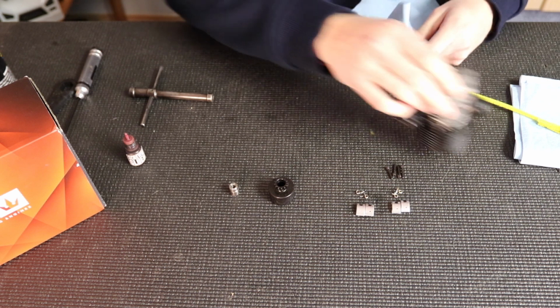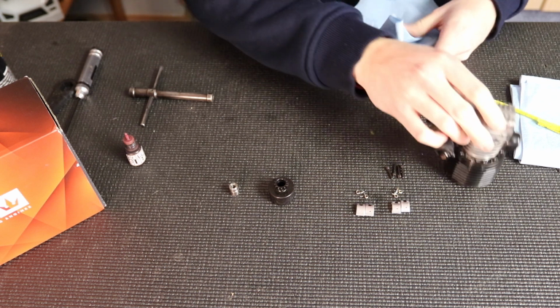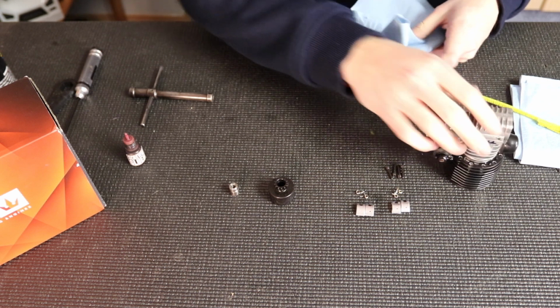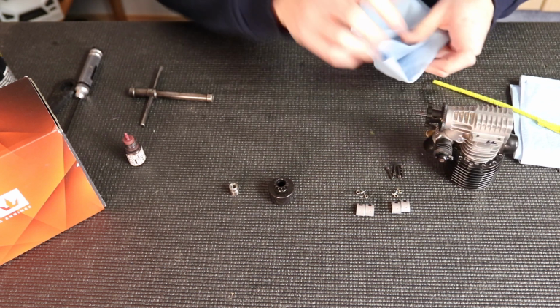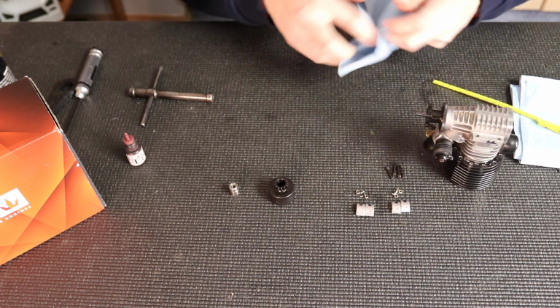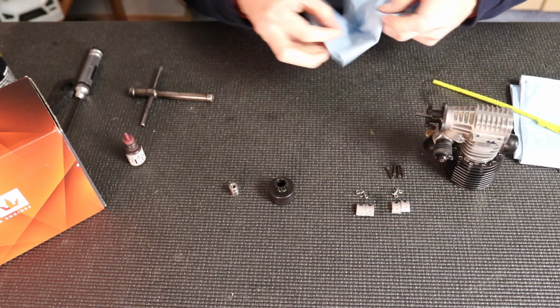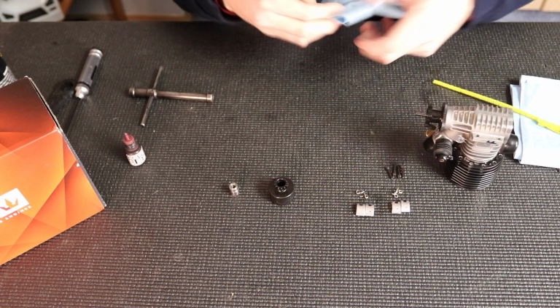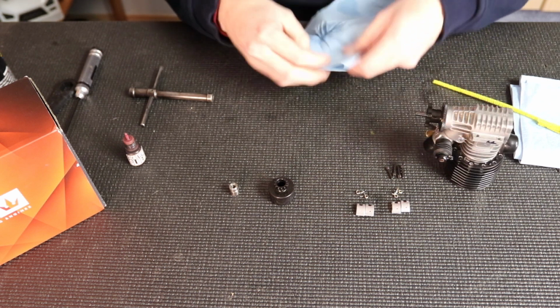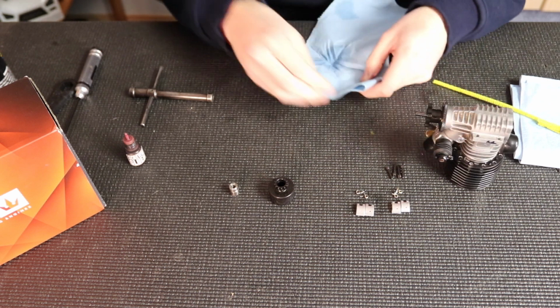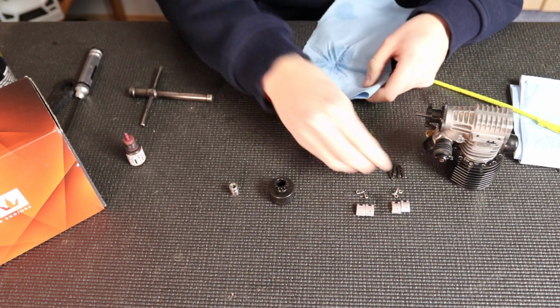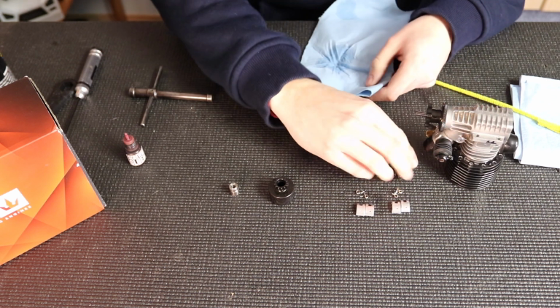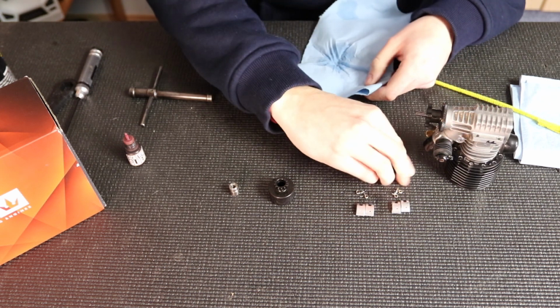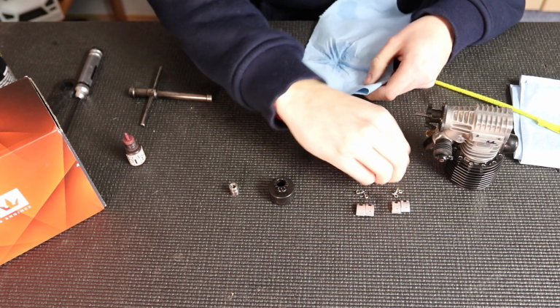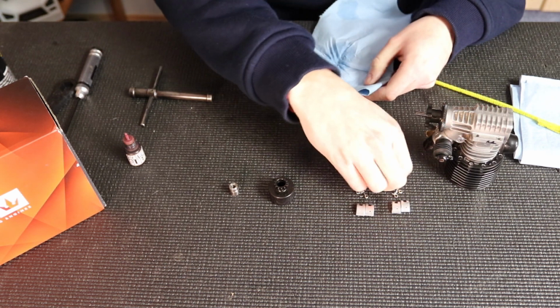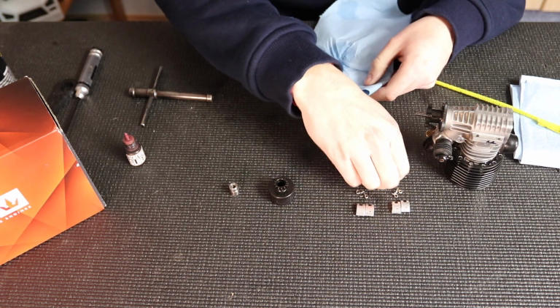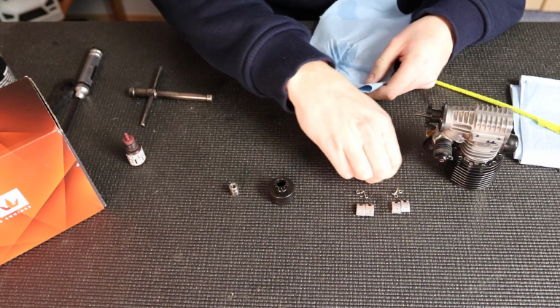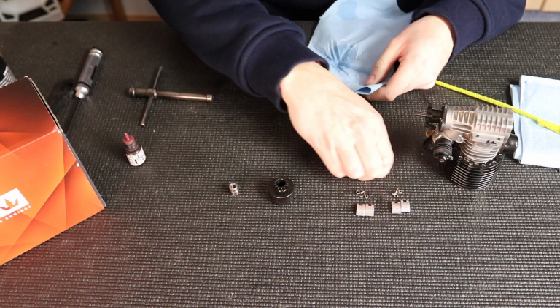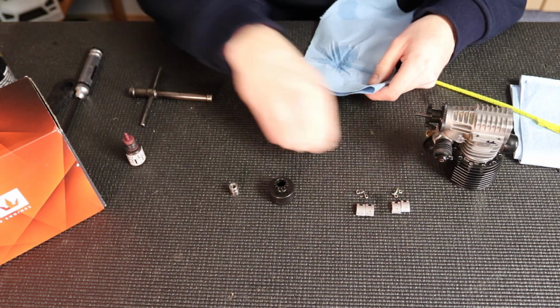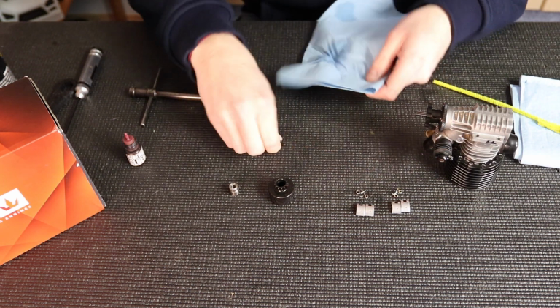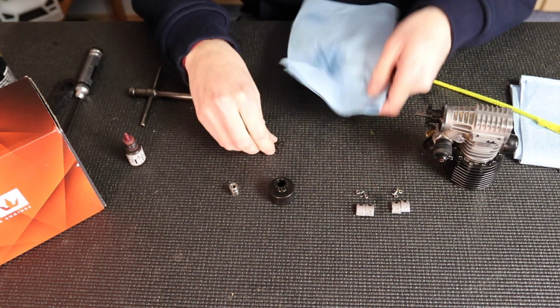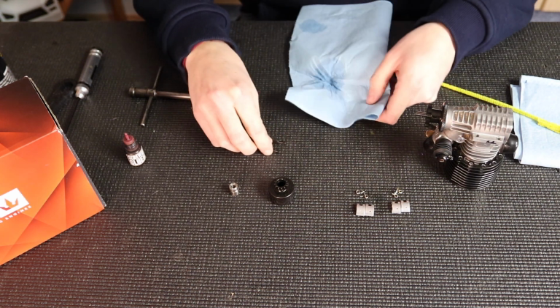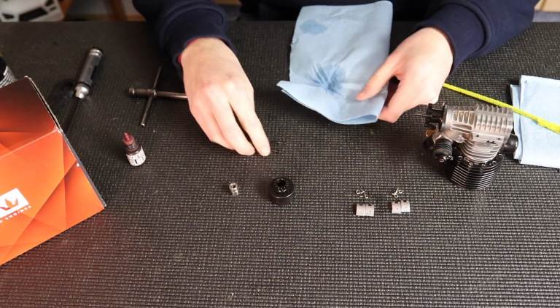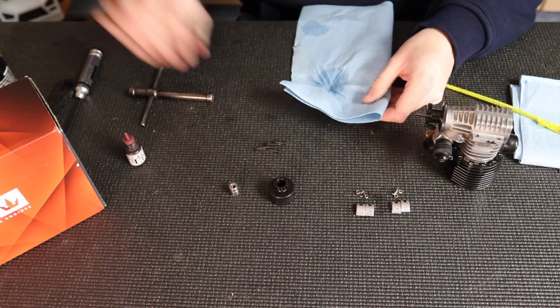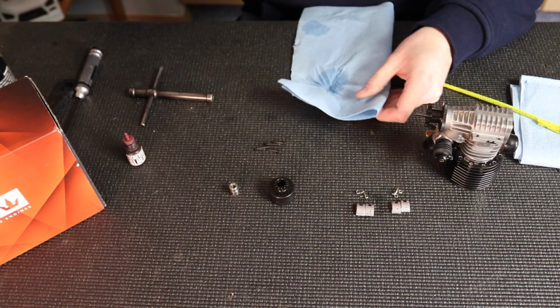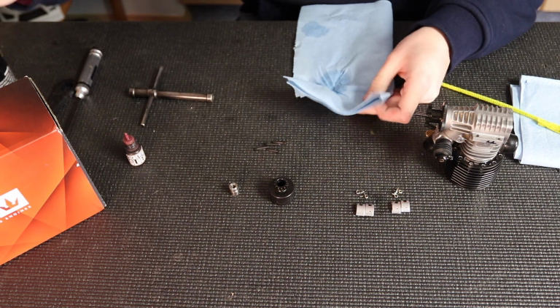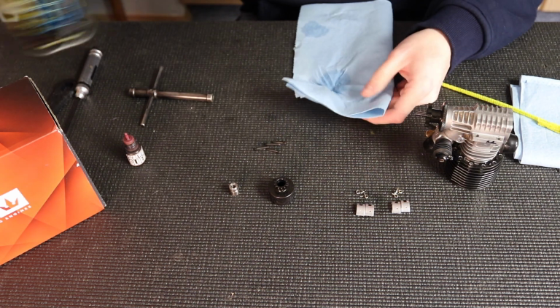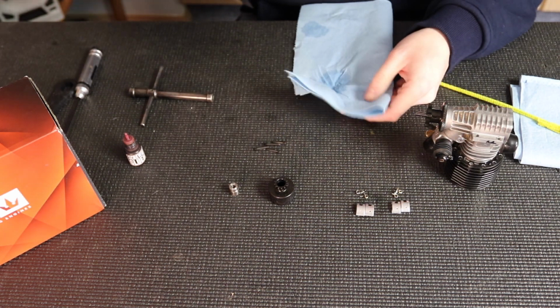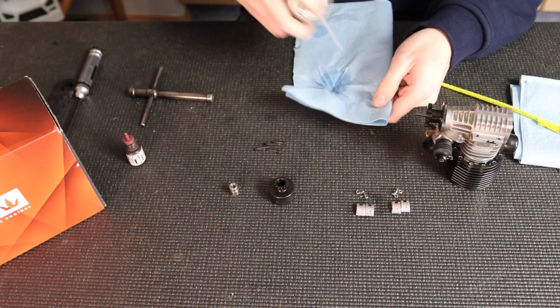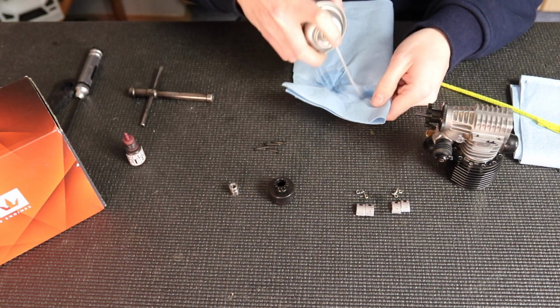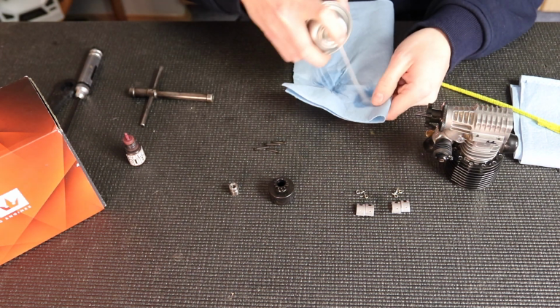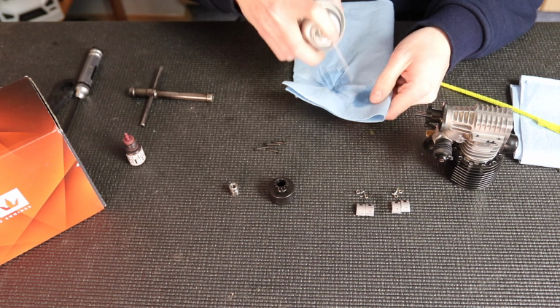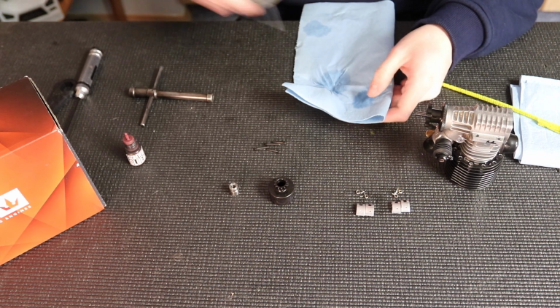Then I'm going to go and clean the clutch pins off as well where the threads are, so the Loctite can do its job again.